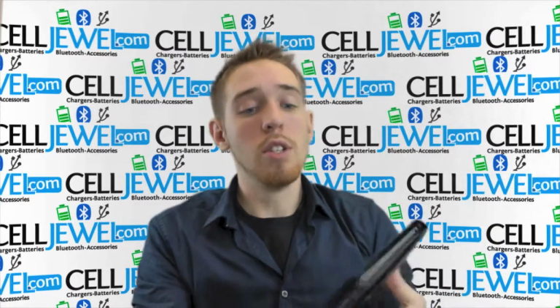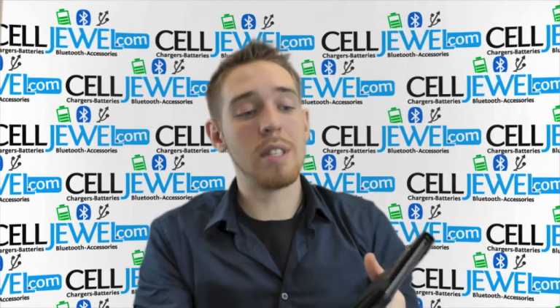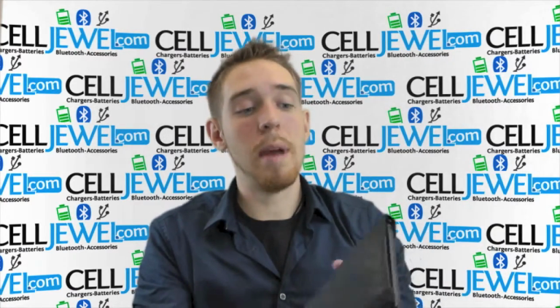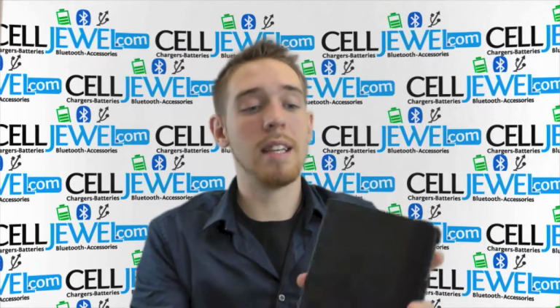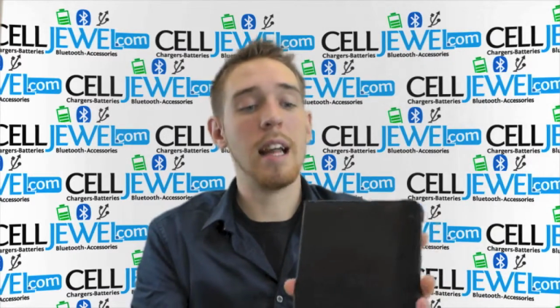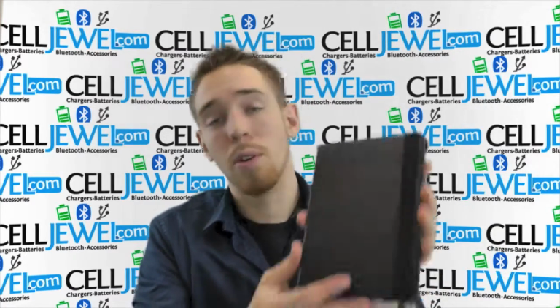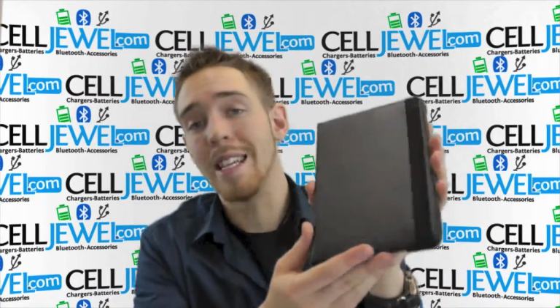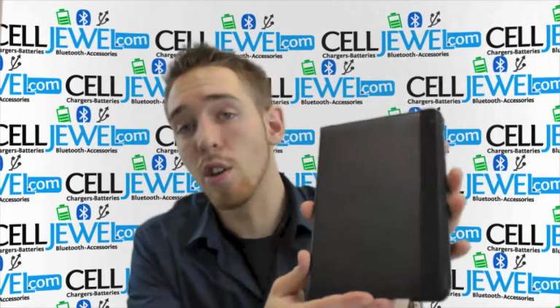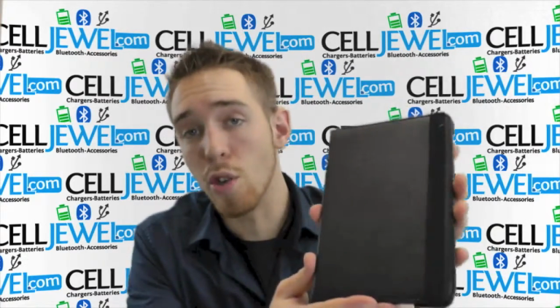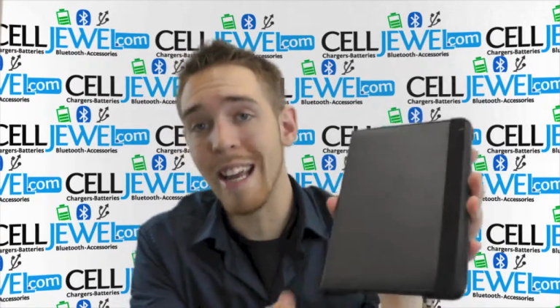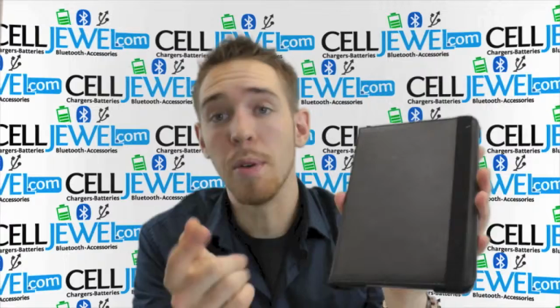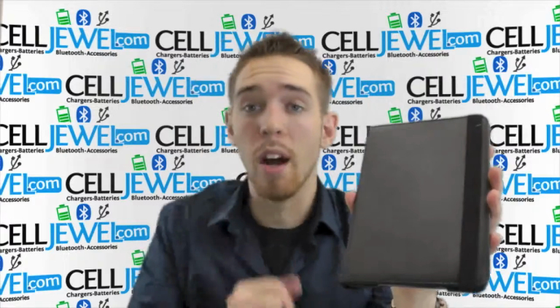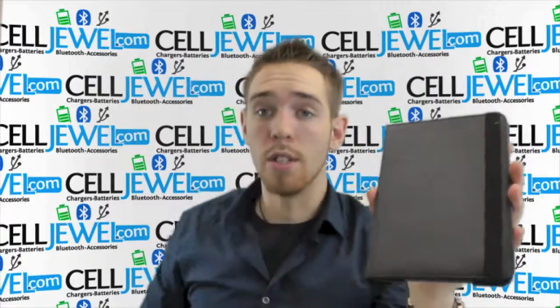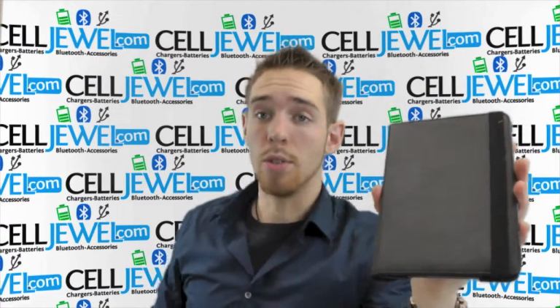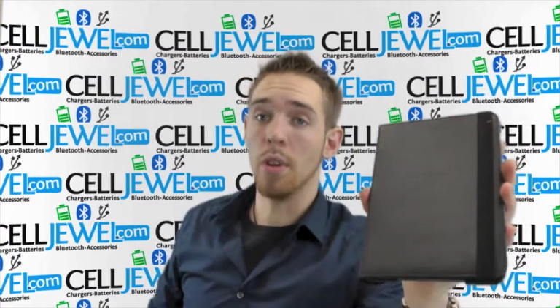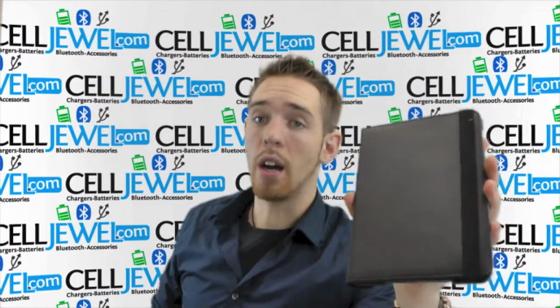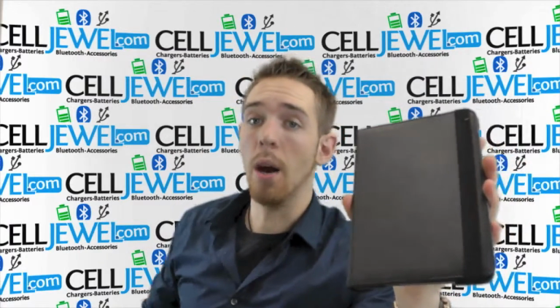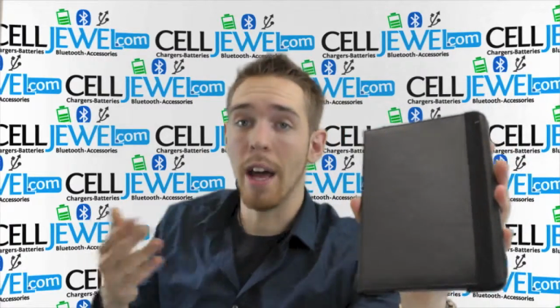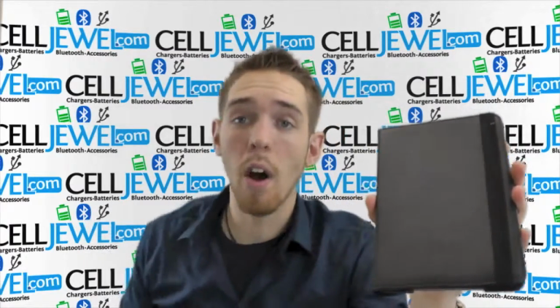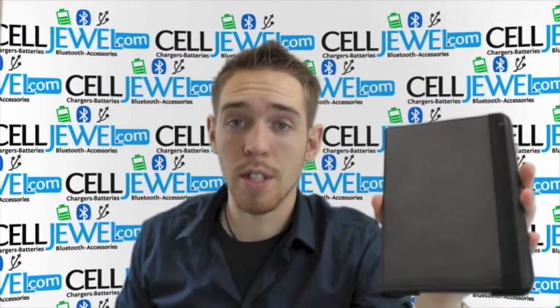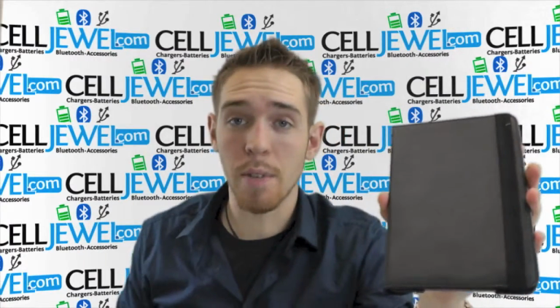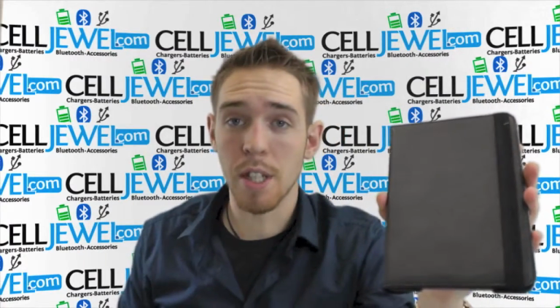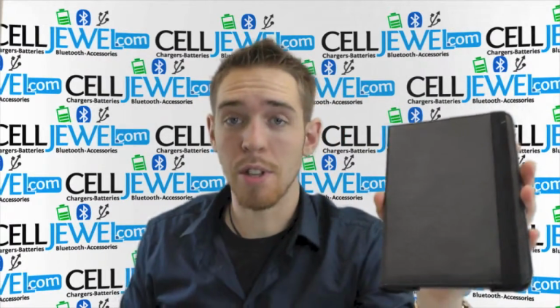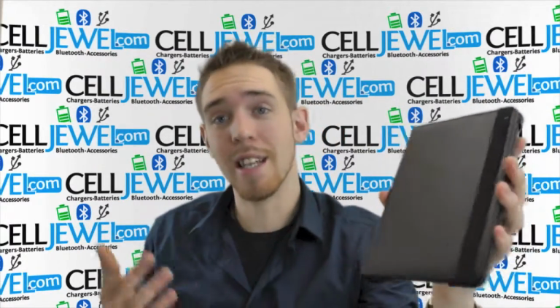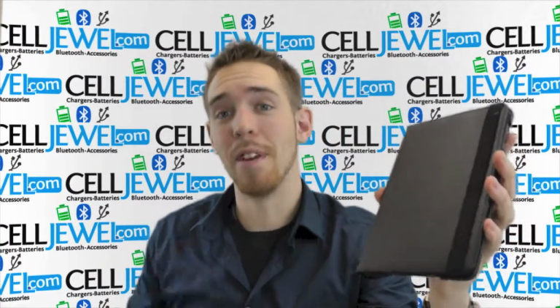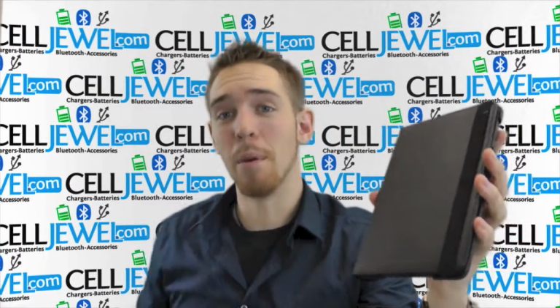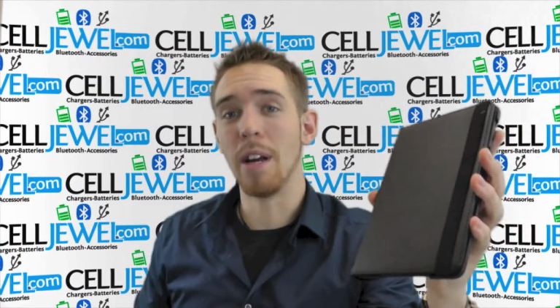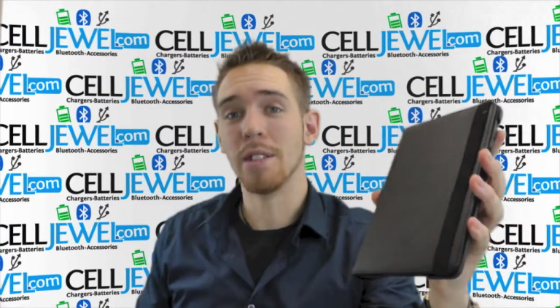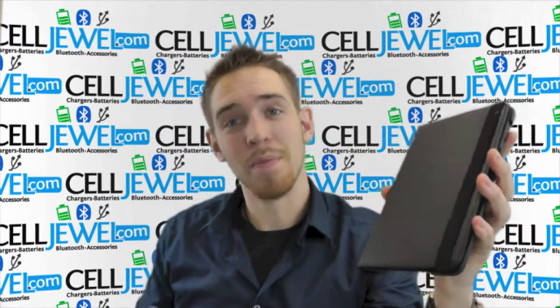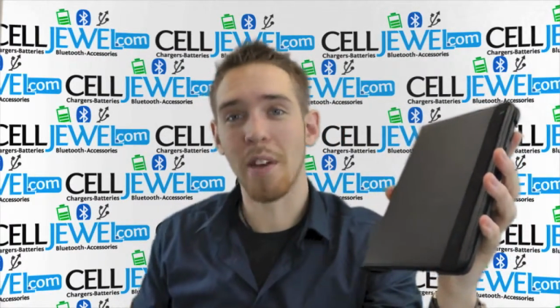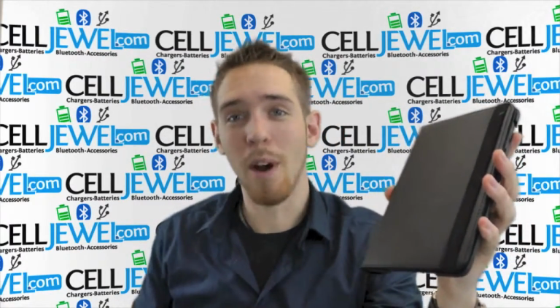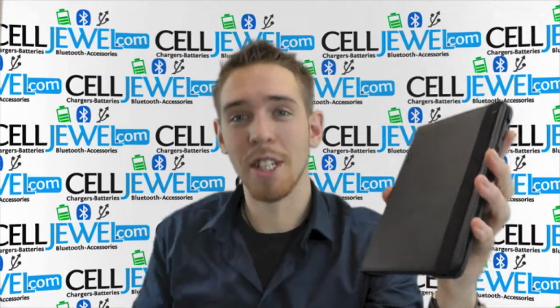So it's an amazing little case. It looks great and you can get it on CellJewel.com. We have all your cell phone accessory needs at phenomenal prices. Thank you for watching.